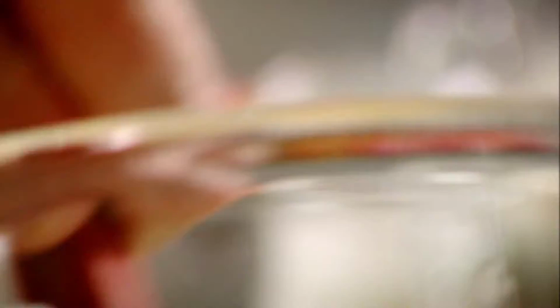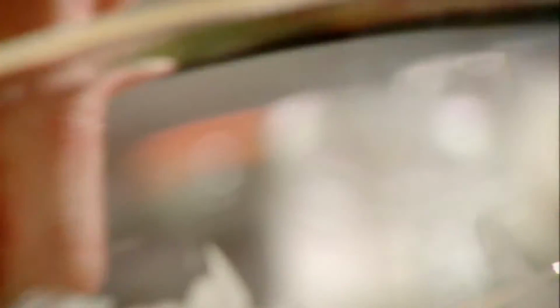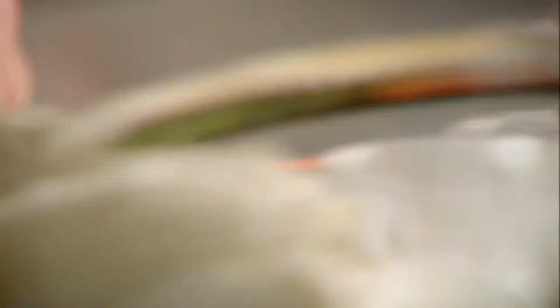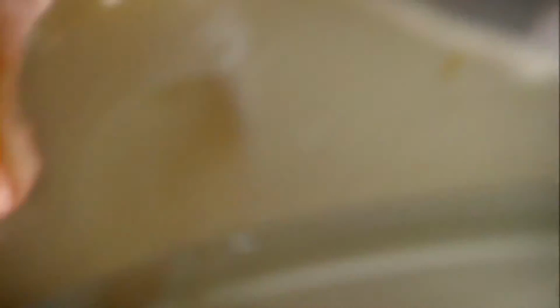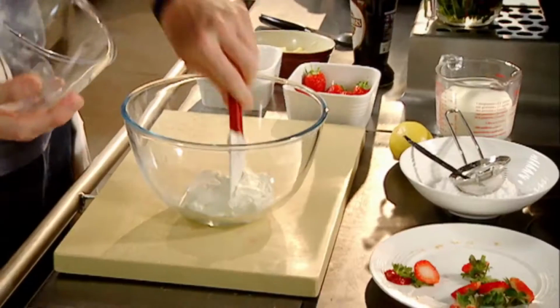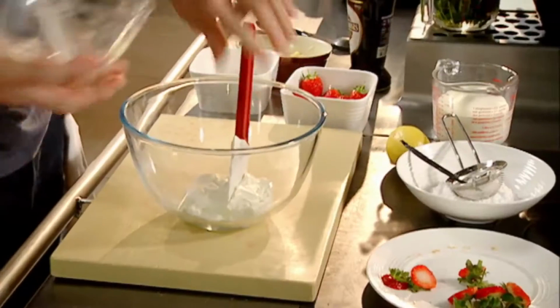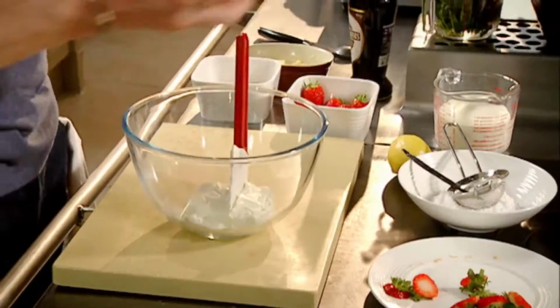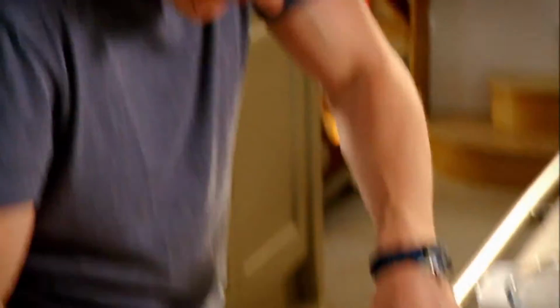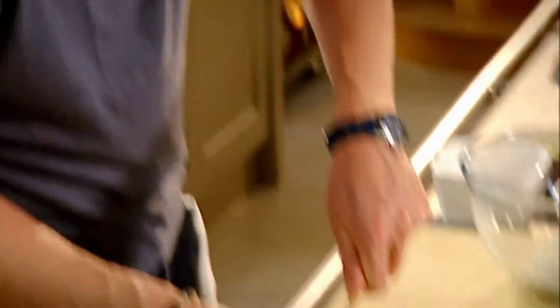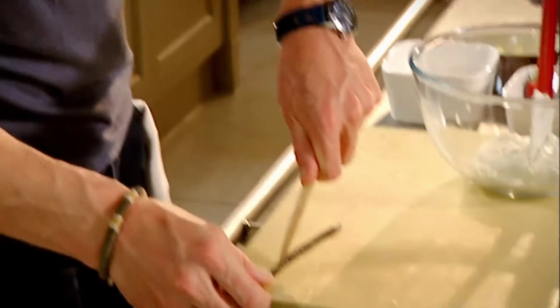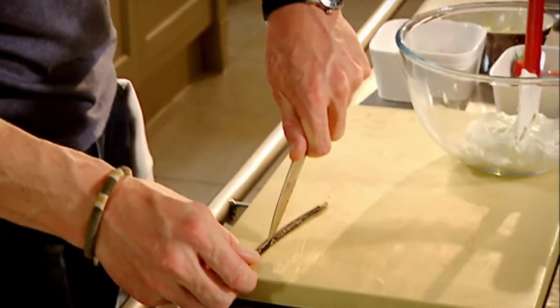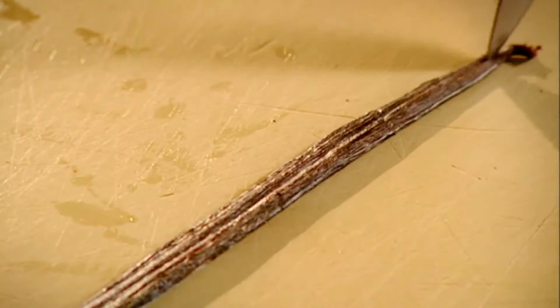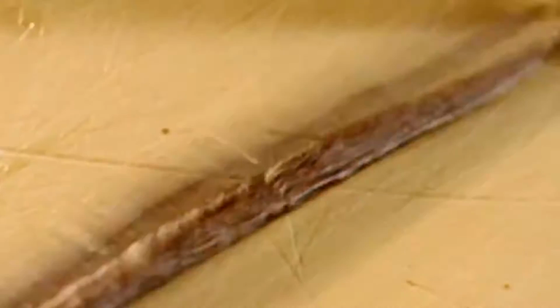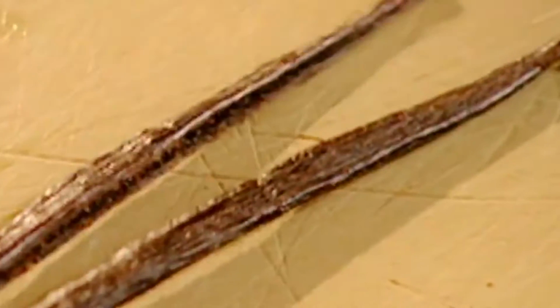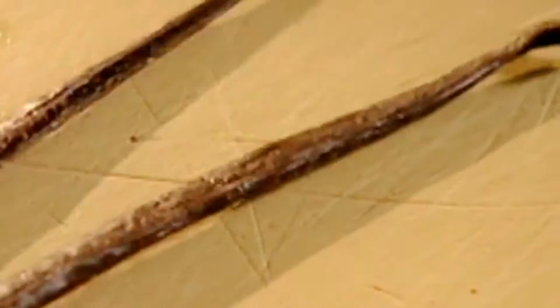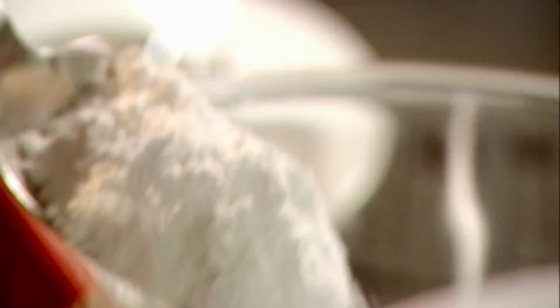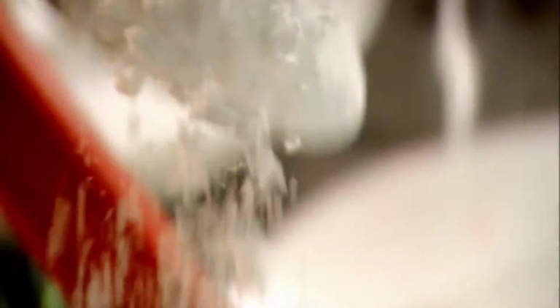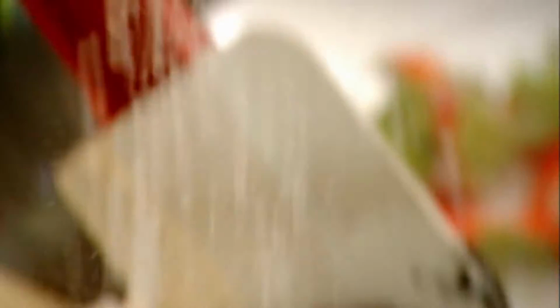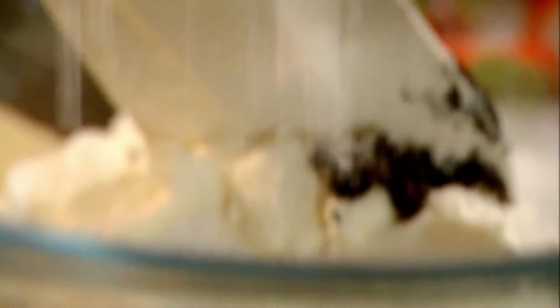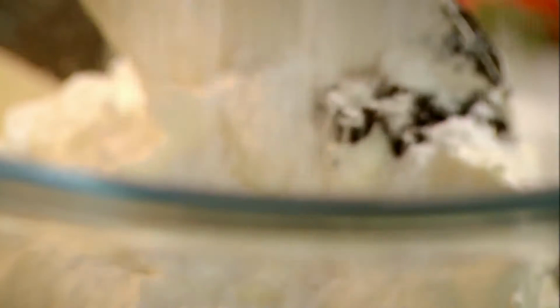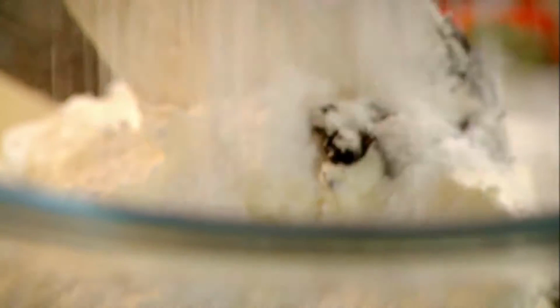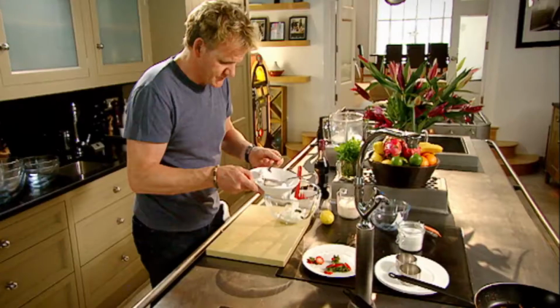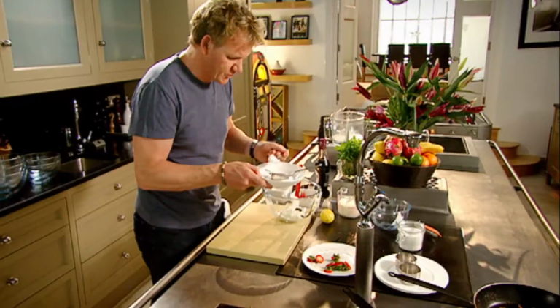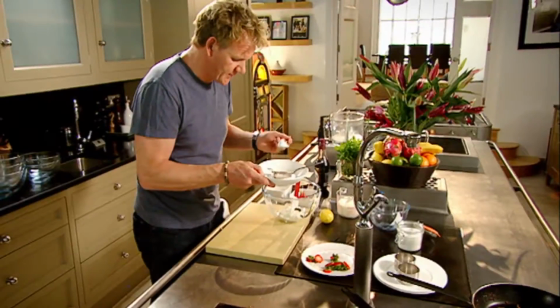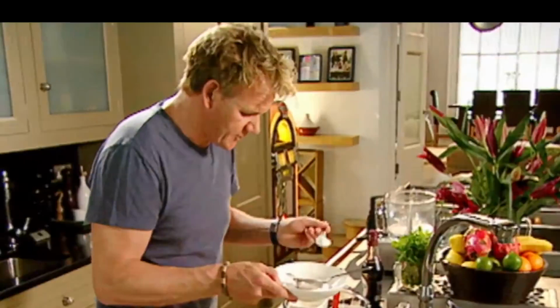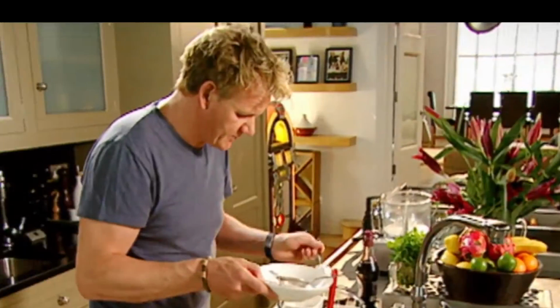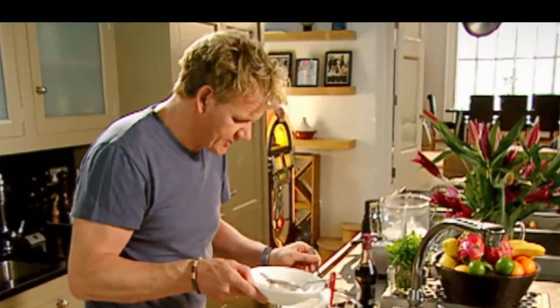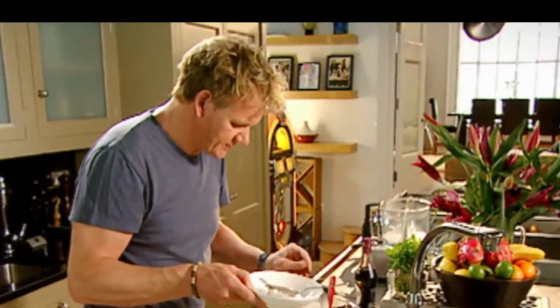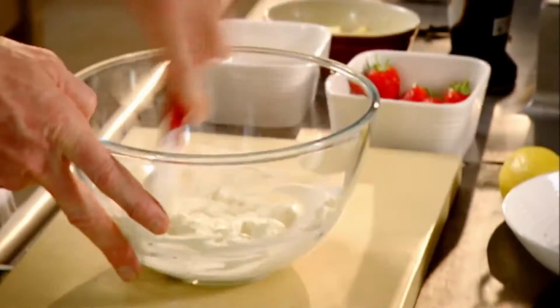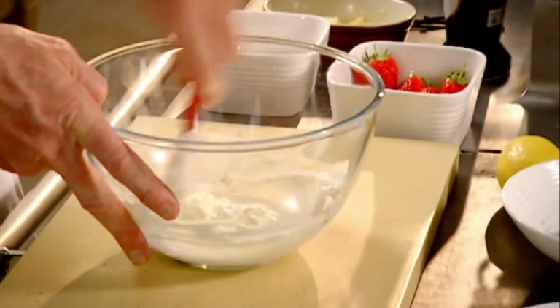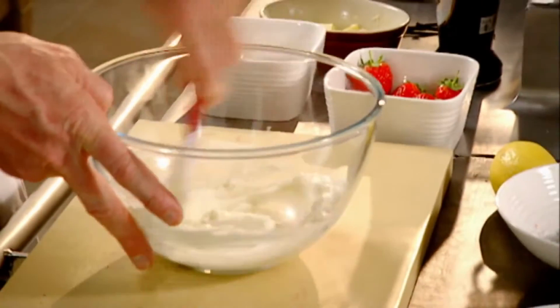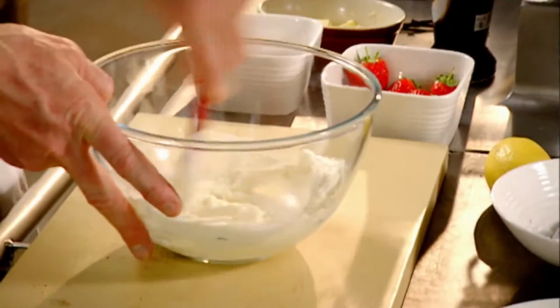Cool. Vanilla. Icing and sugar — just sweeten up the cream cheese. Mix.